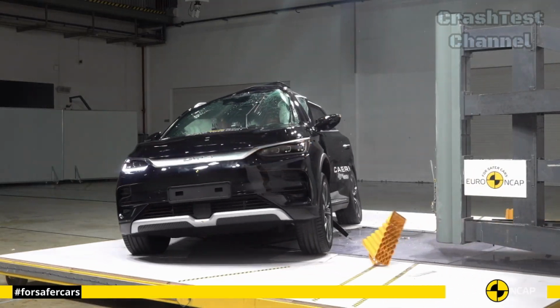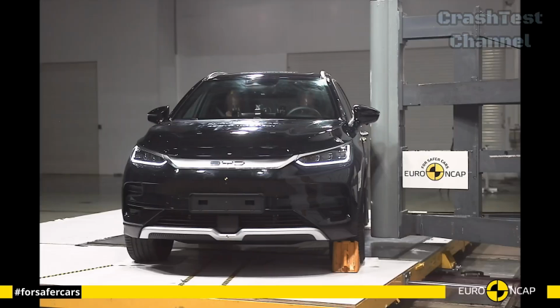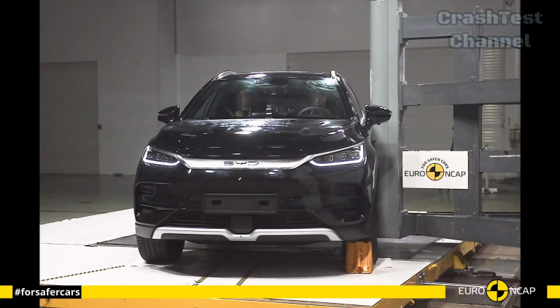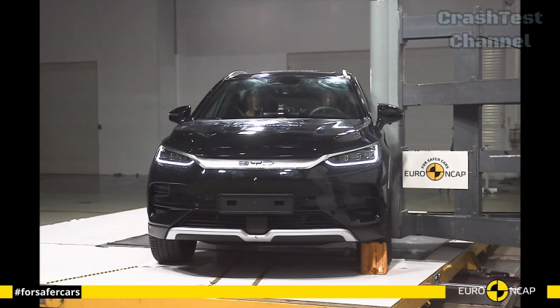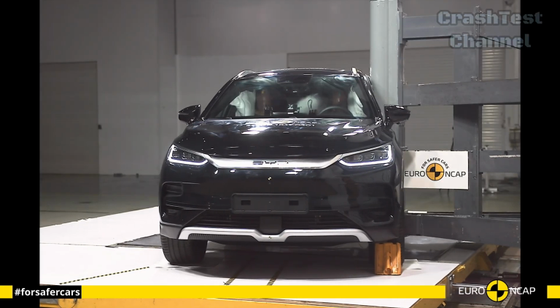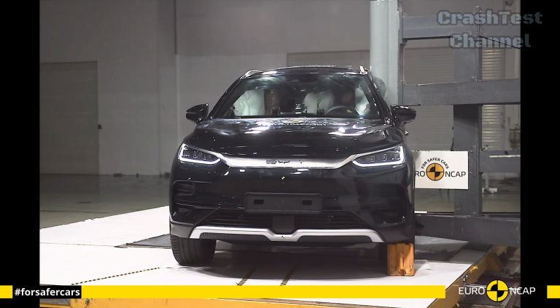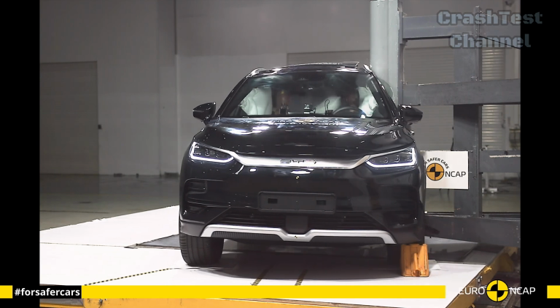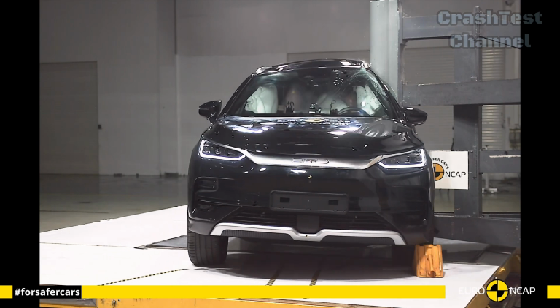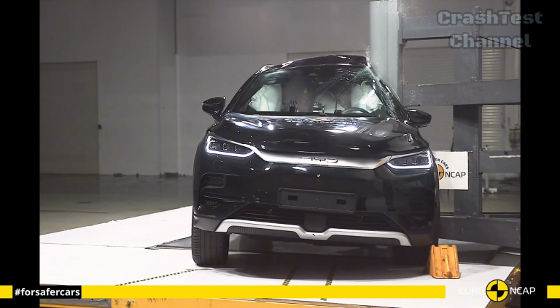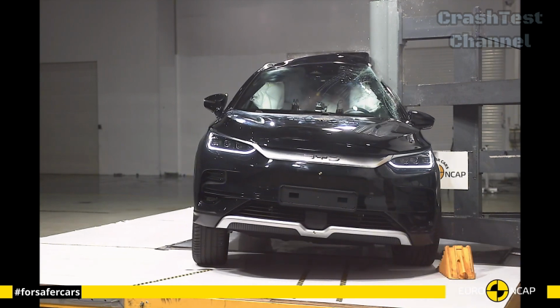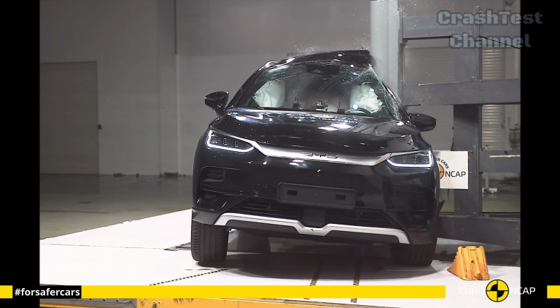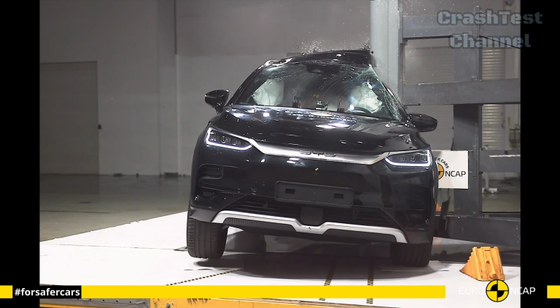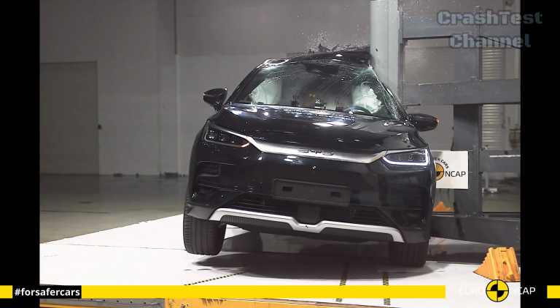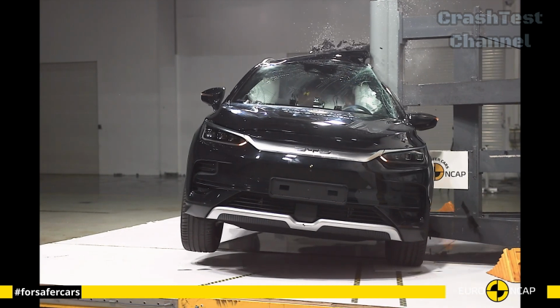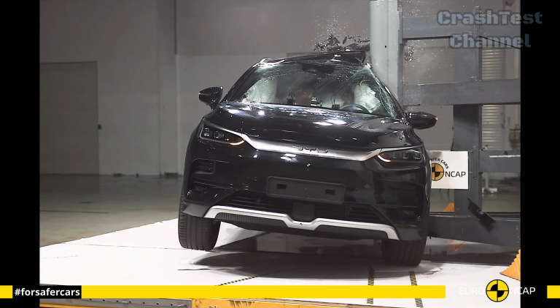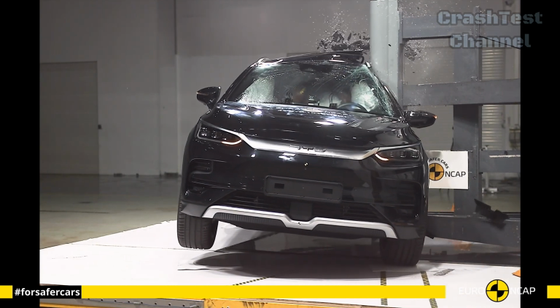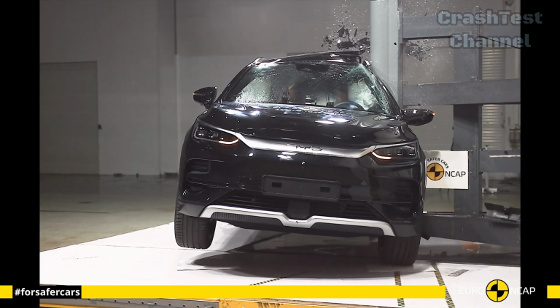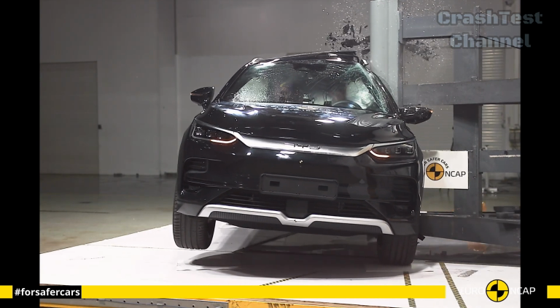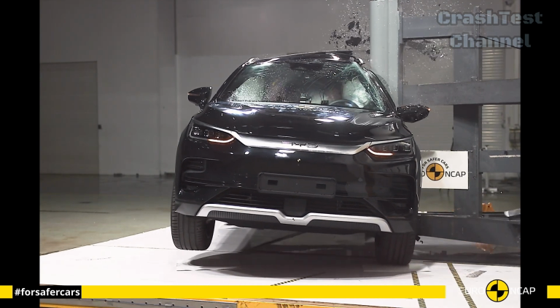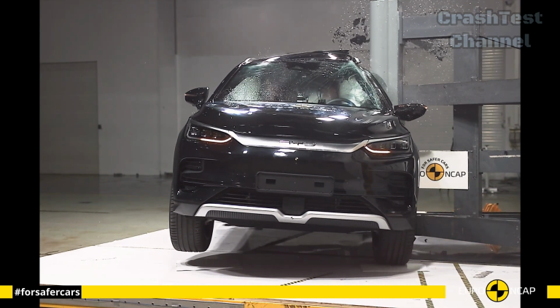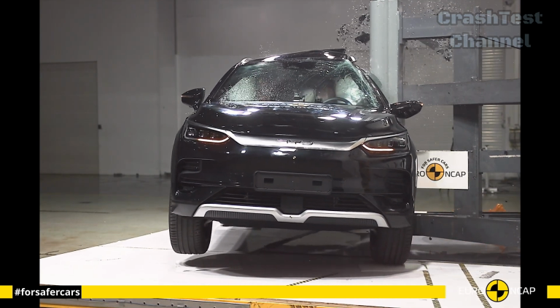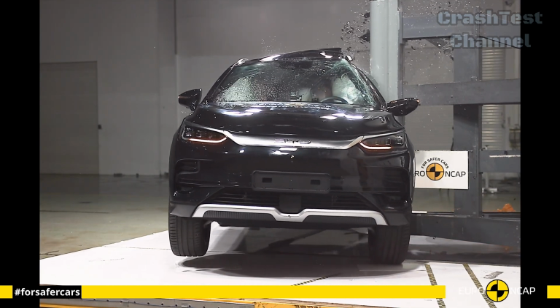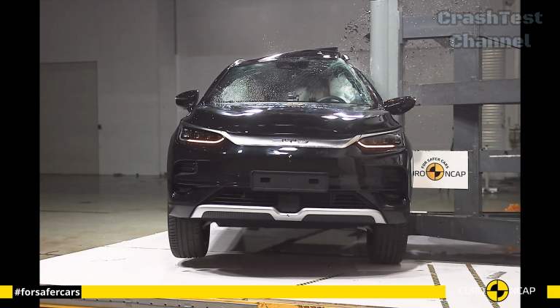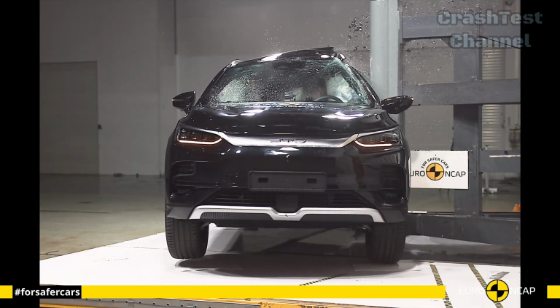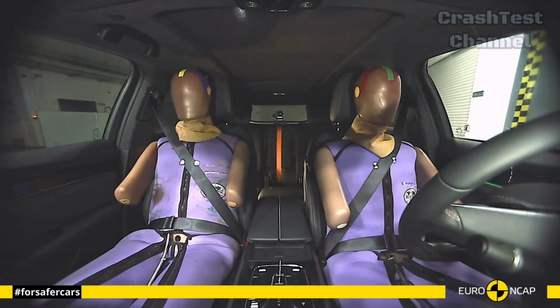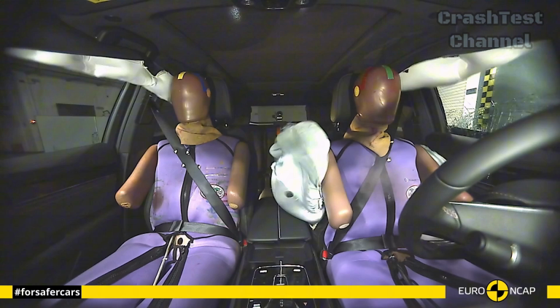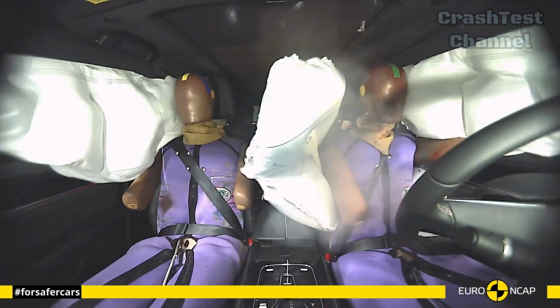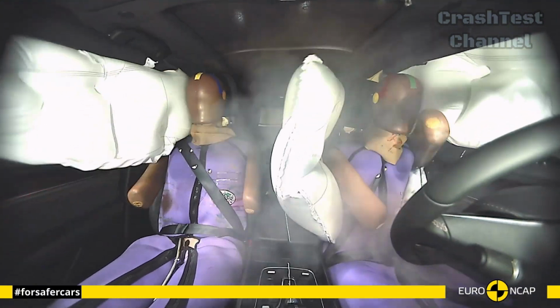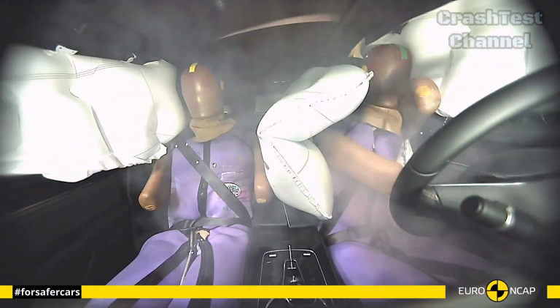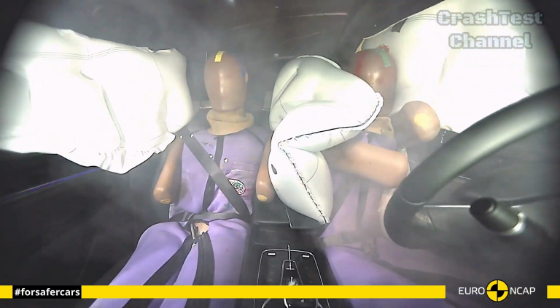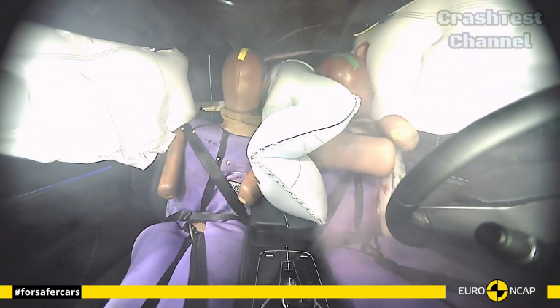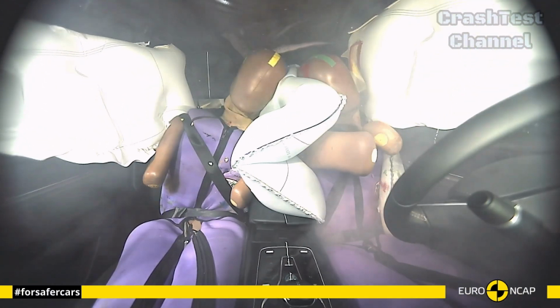The Tang's side impact performance was strong, with reinforced door beams and side airbags protecting passengers from injury.